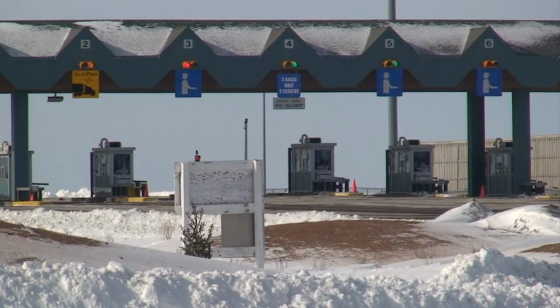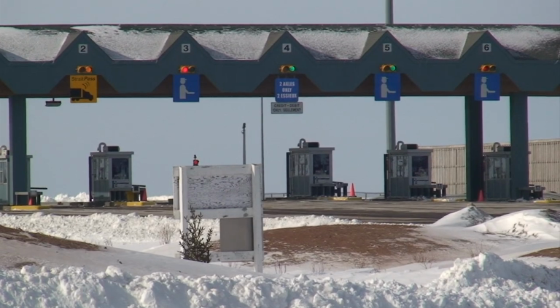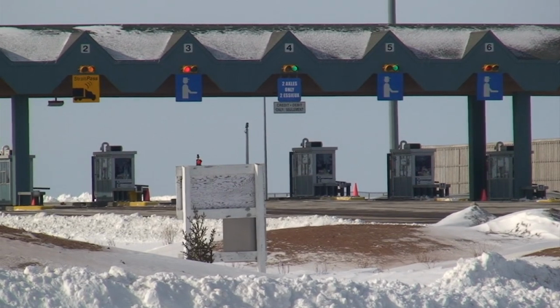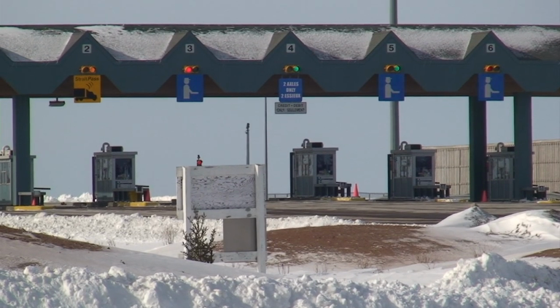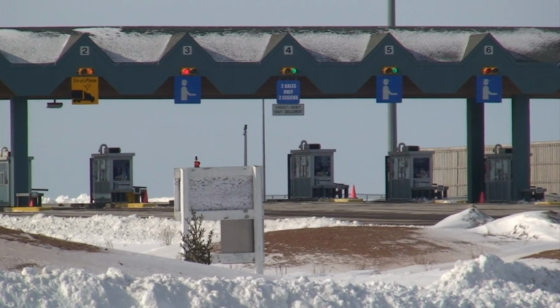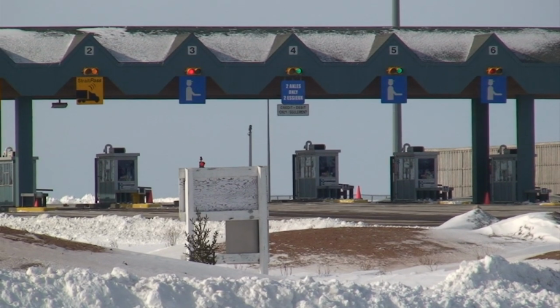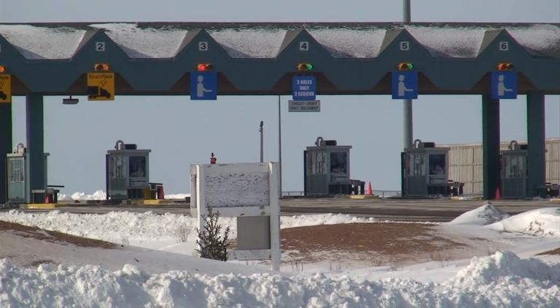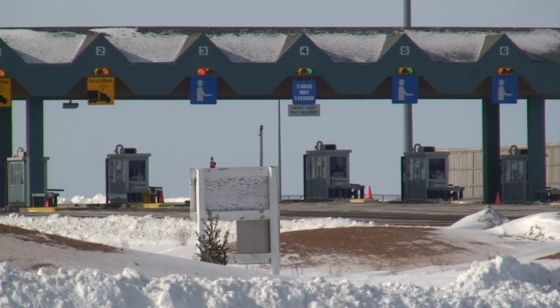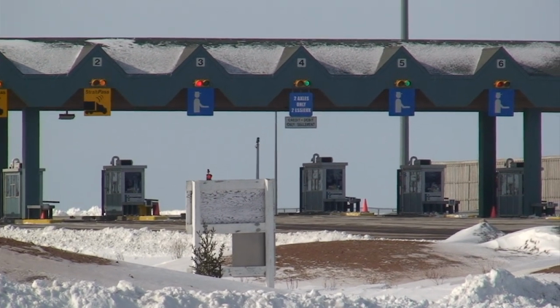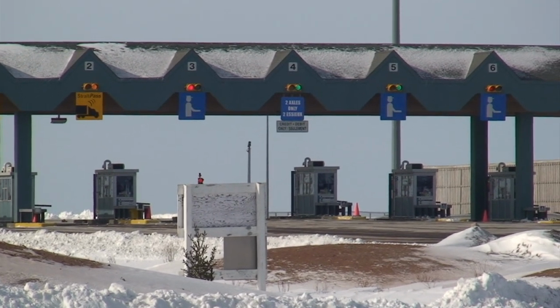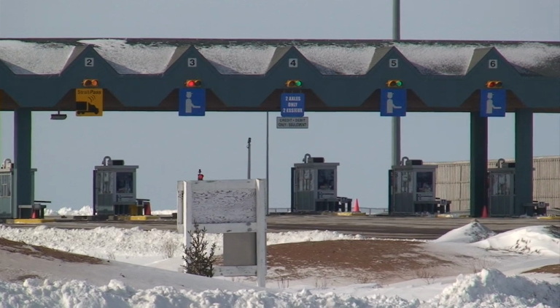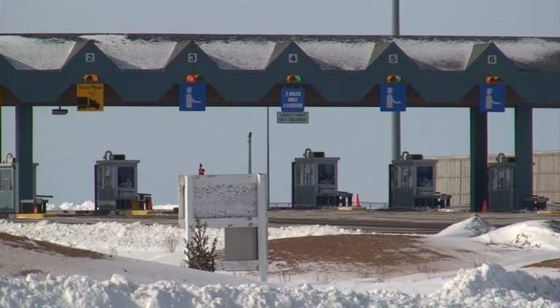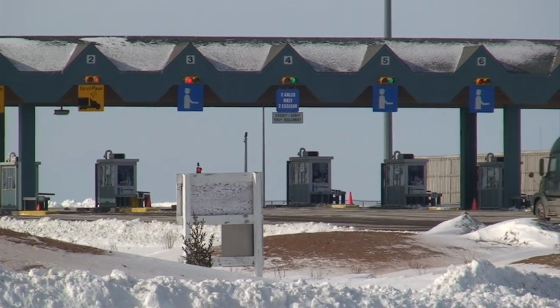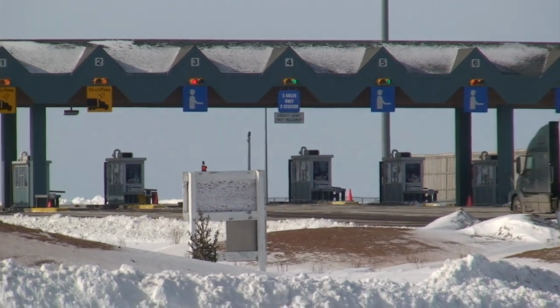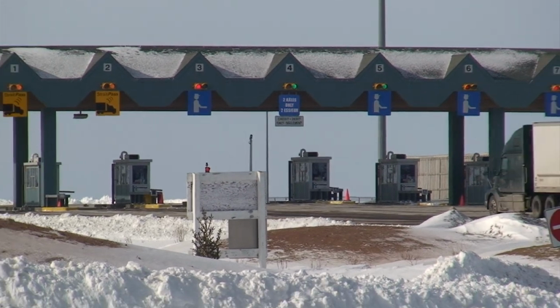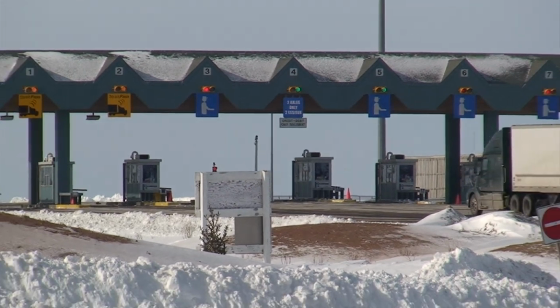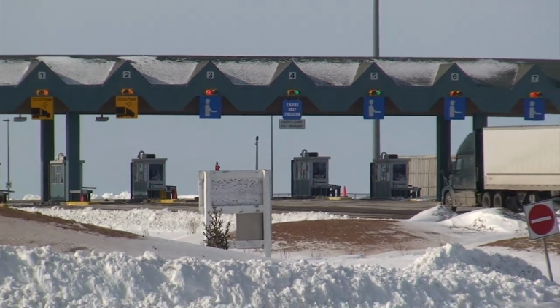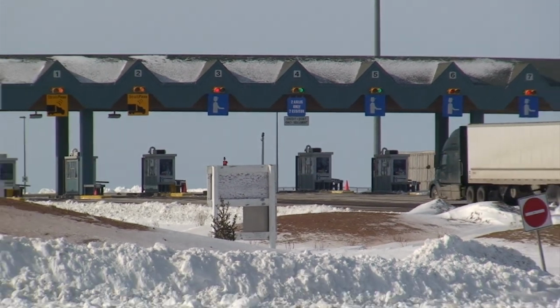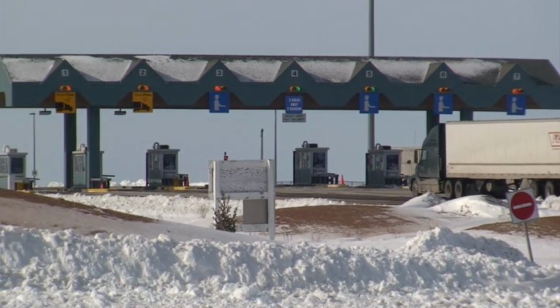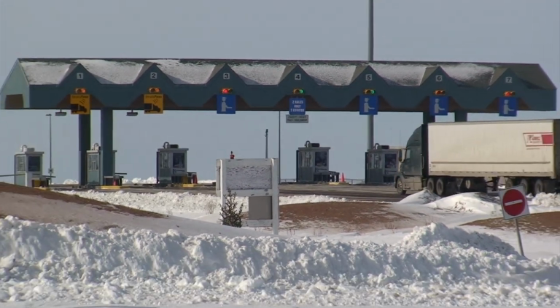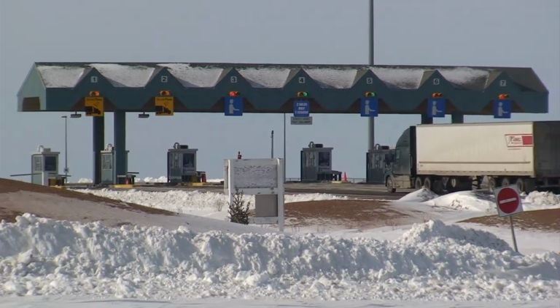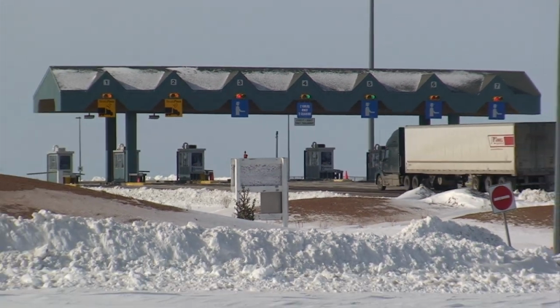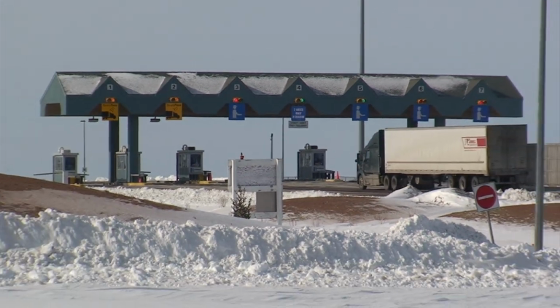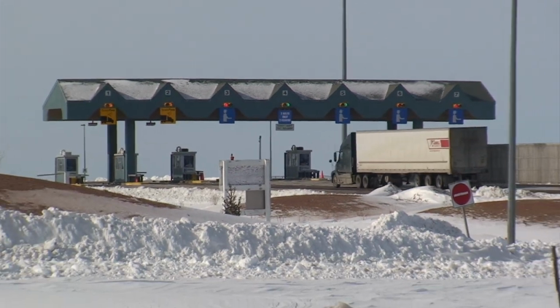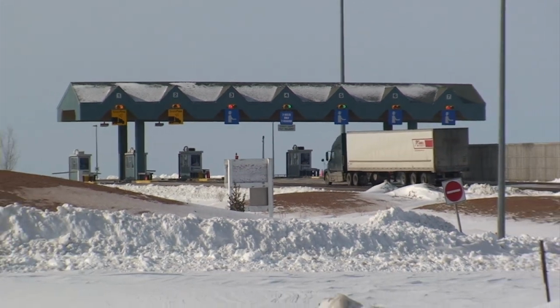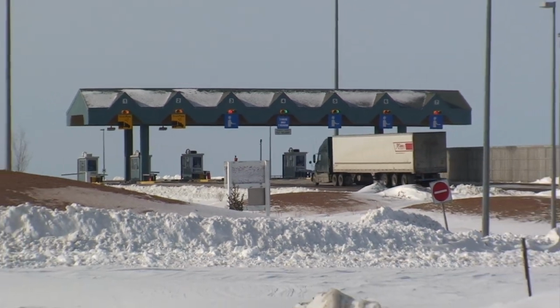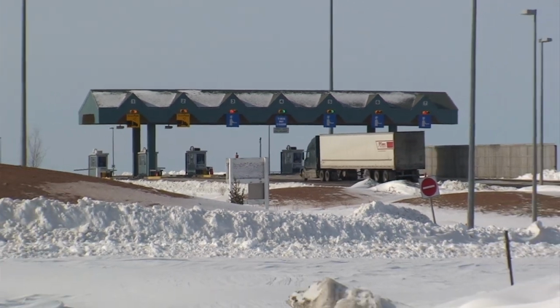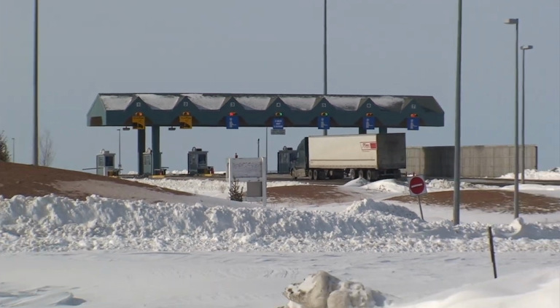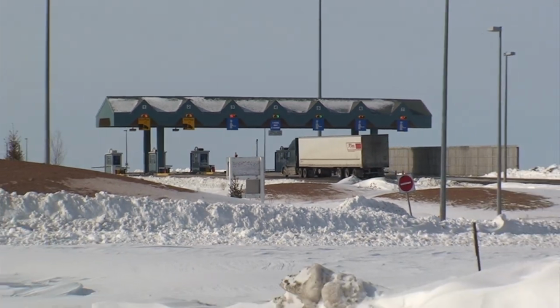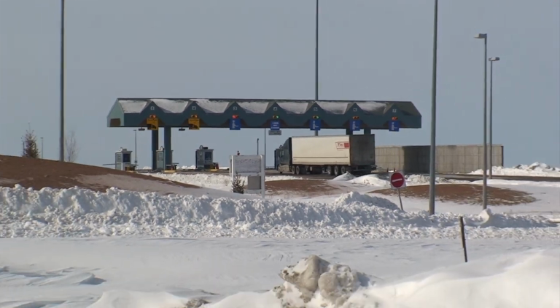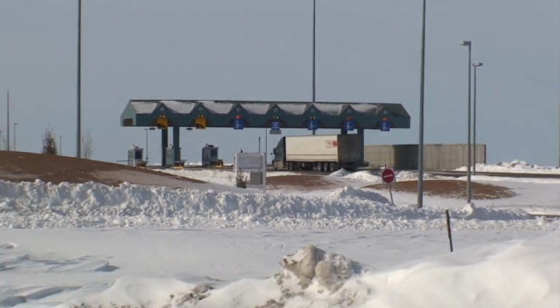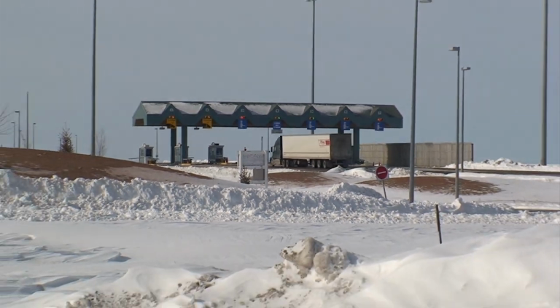This is Prince Edward Island customs booths leading to the bridge. Don't forget your passport when you're leaving the island.